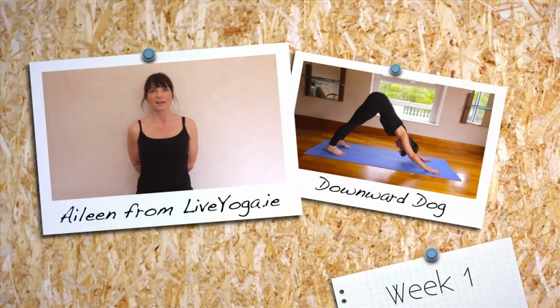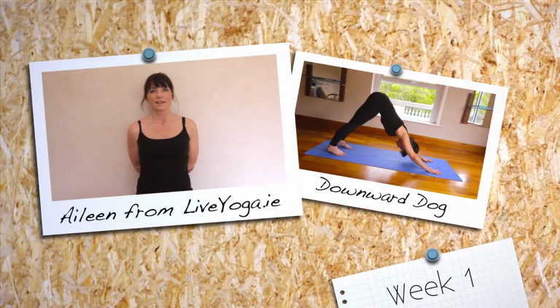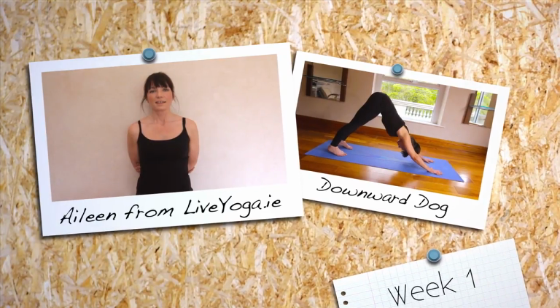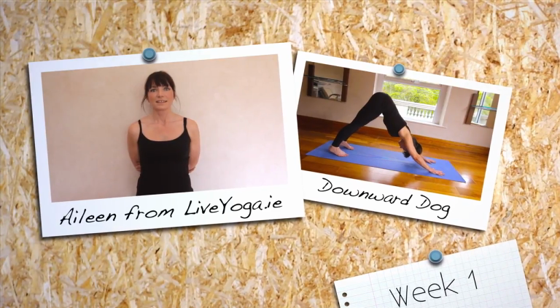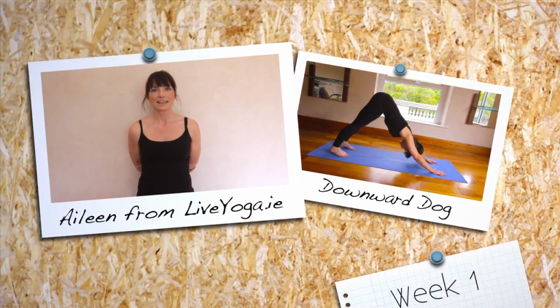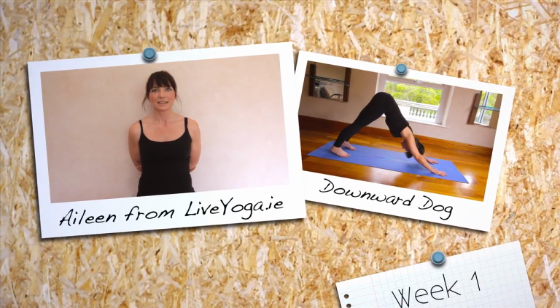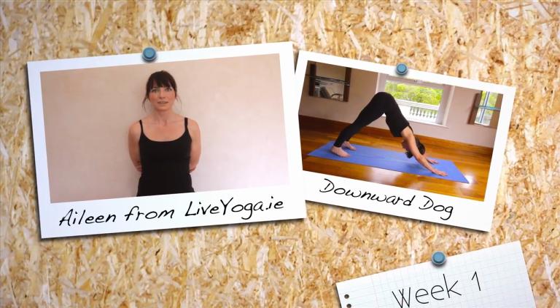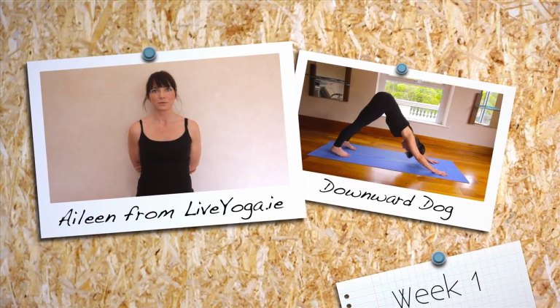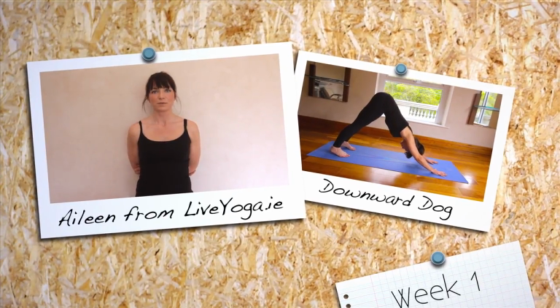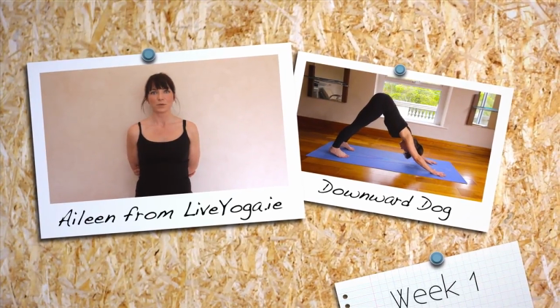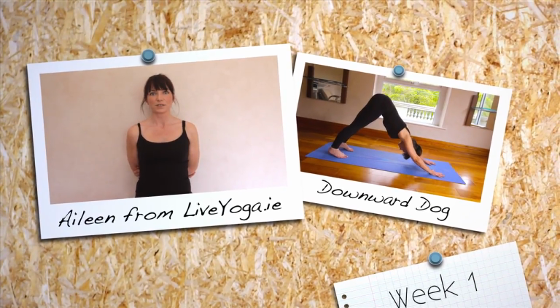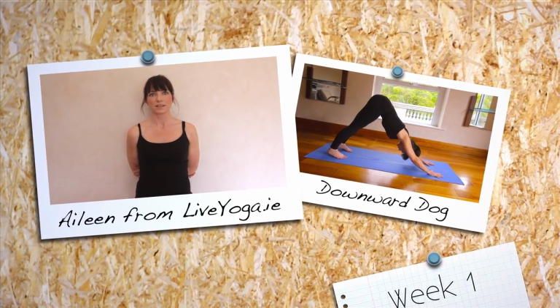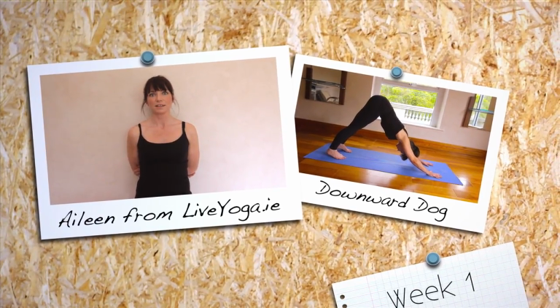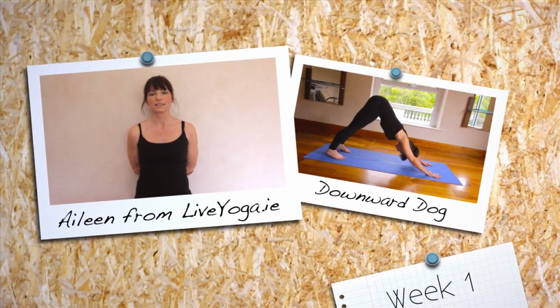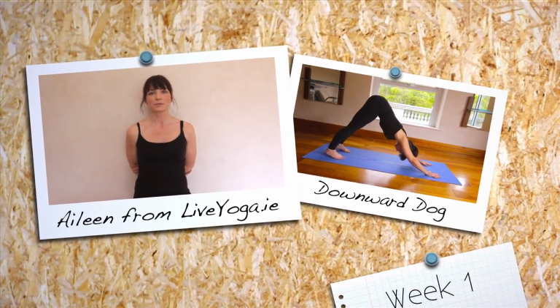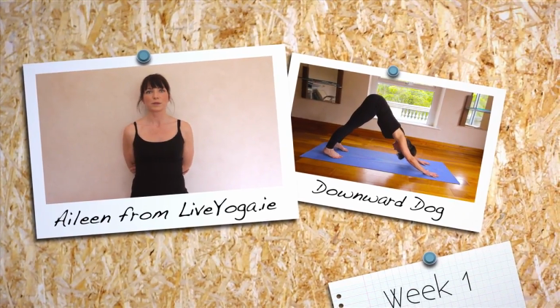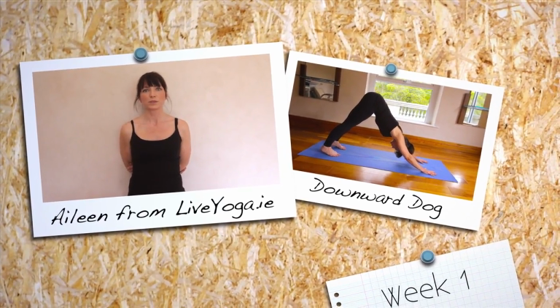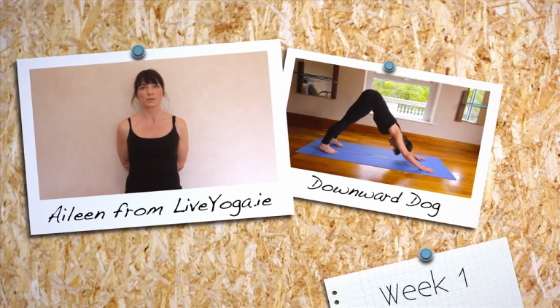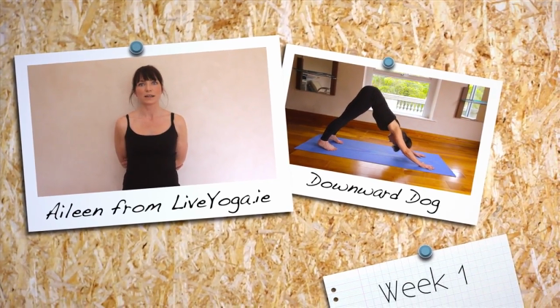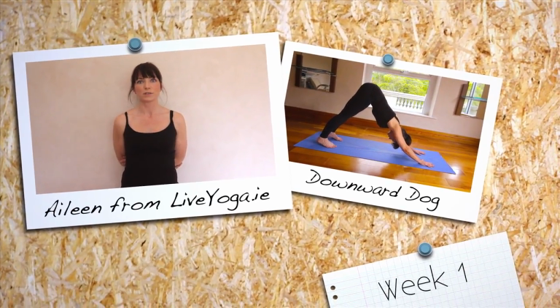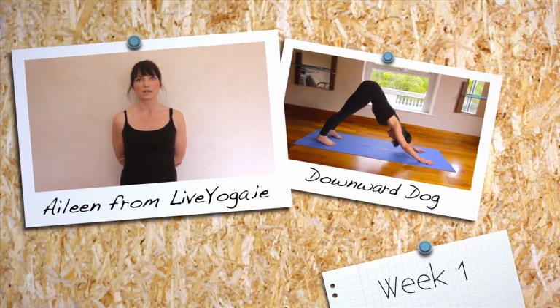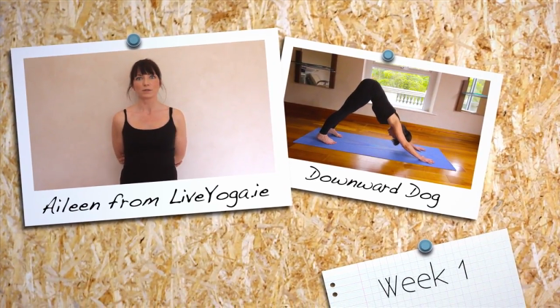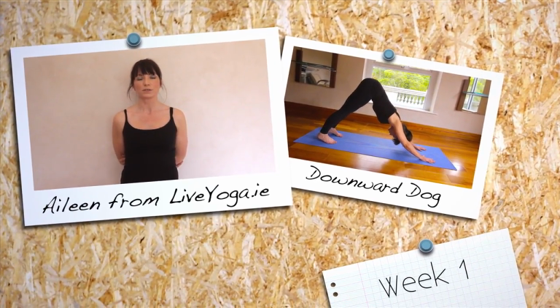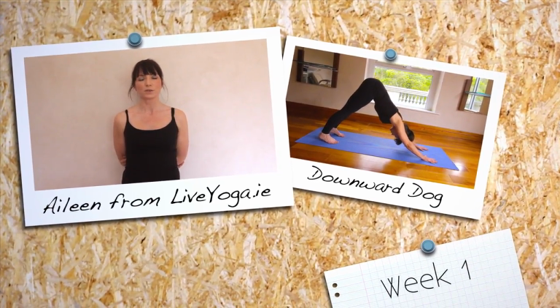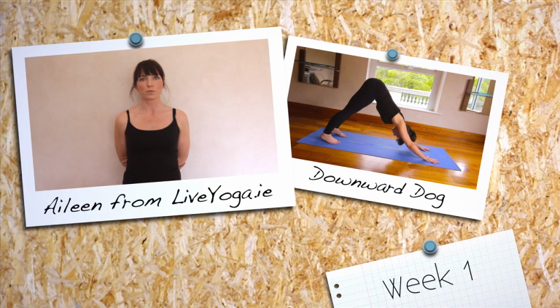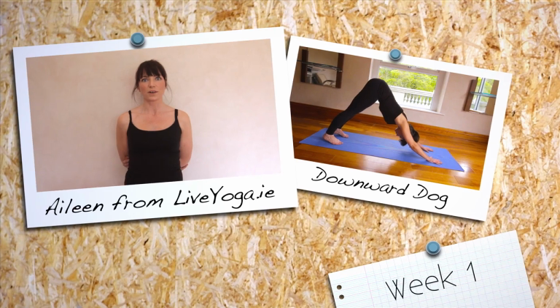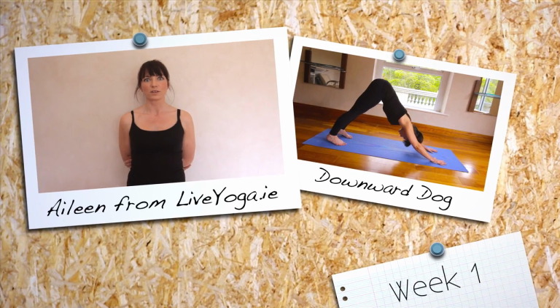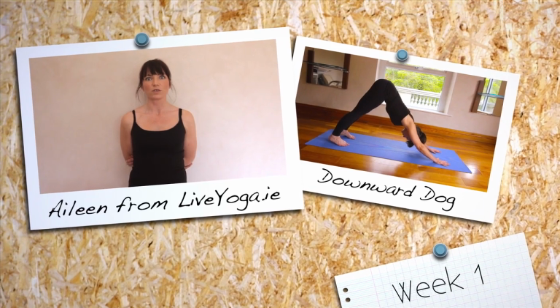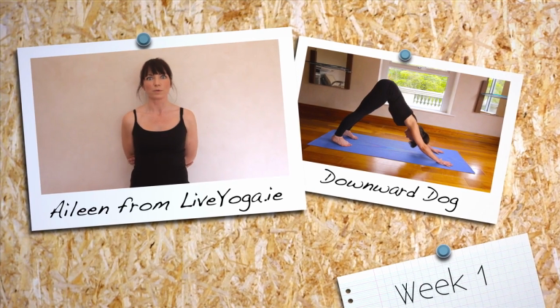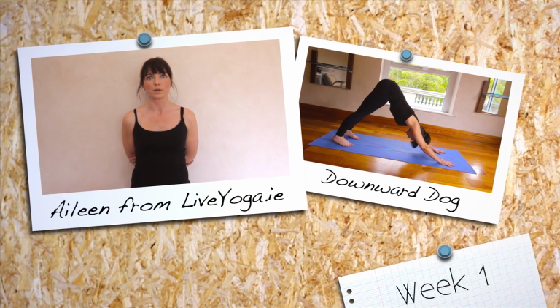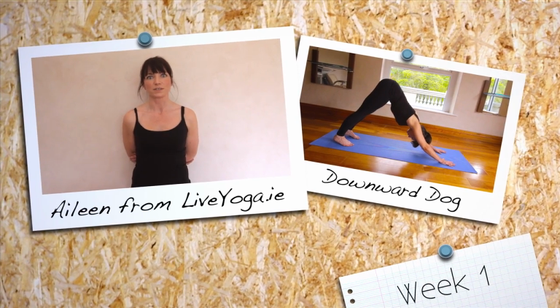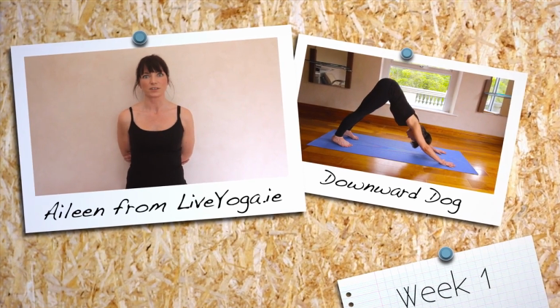Hi, it's Aileen here from livyoga.ie. This week we're doing downward dog, which is going to provide an all-over body stretch.